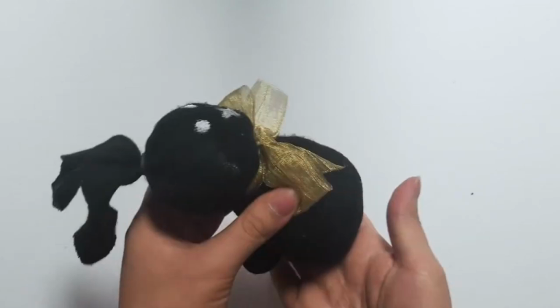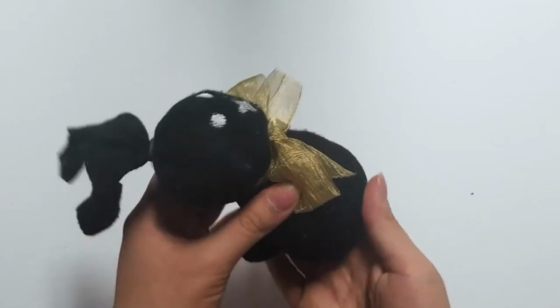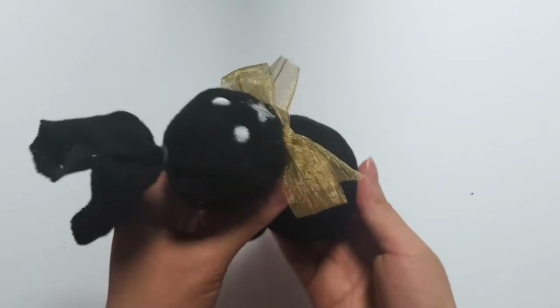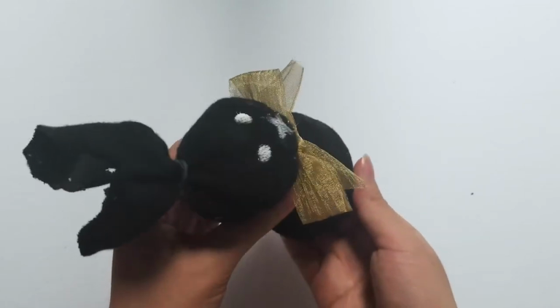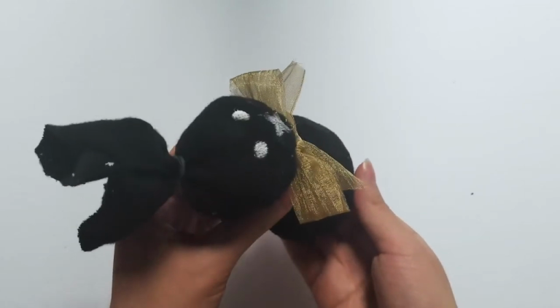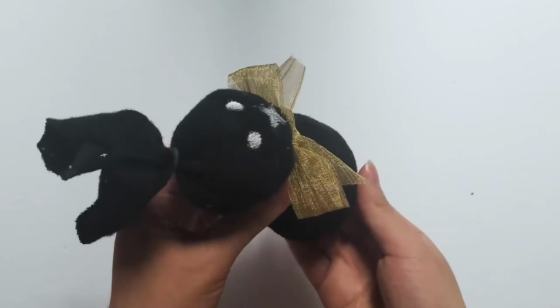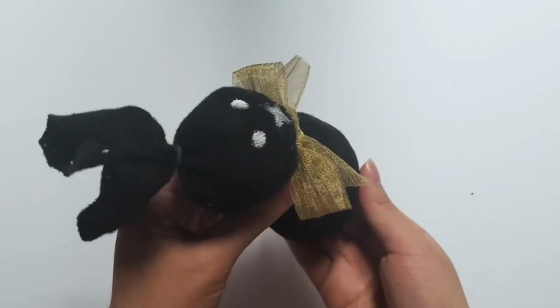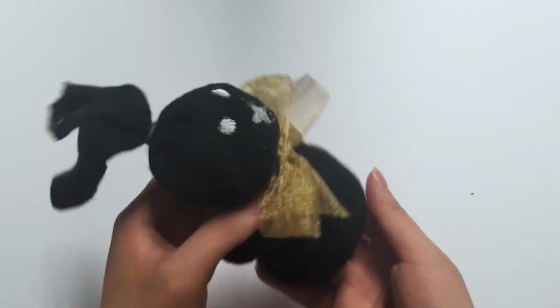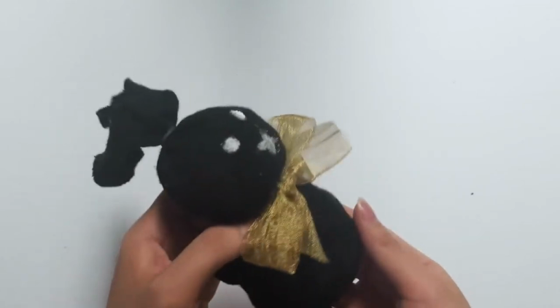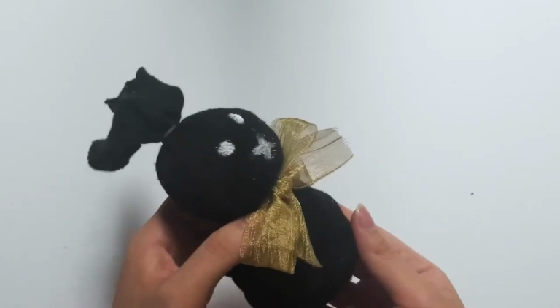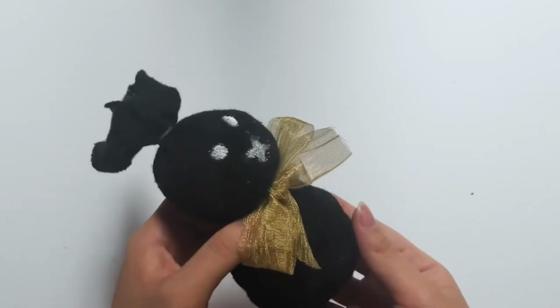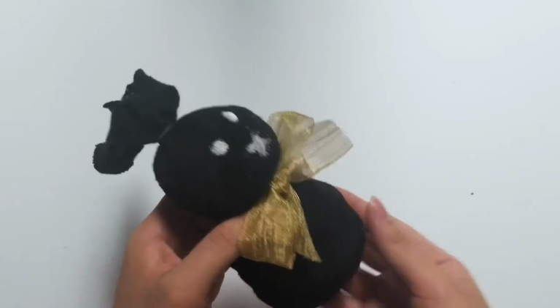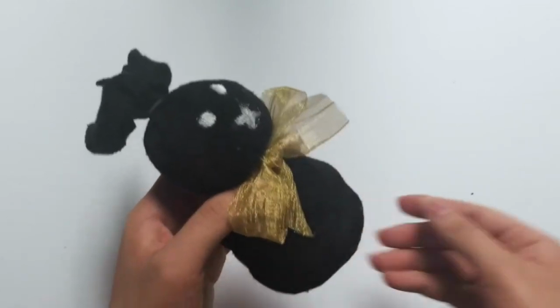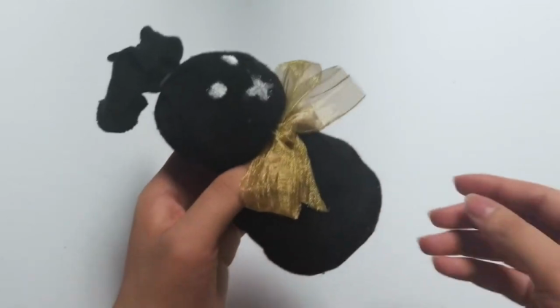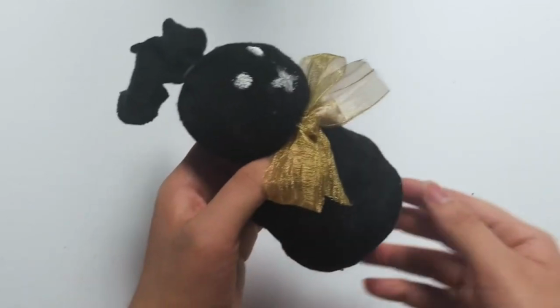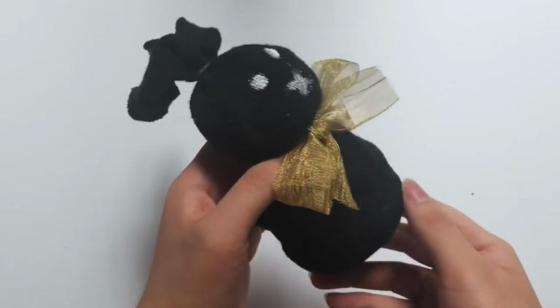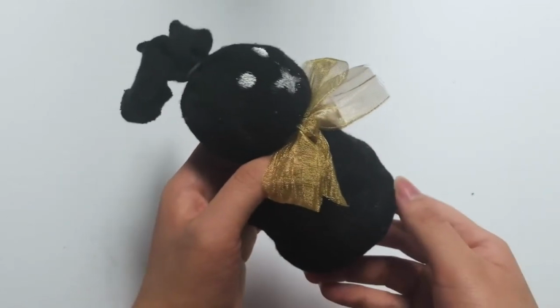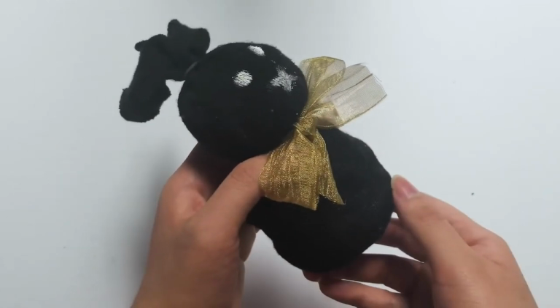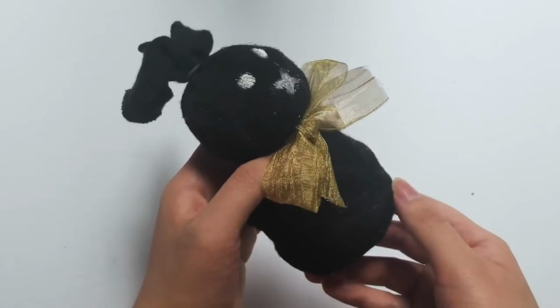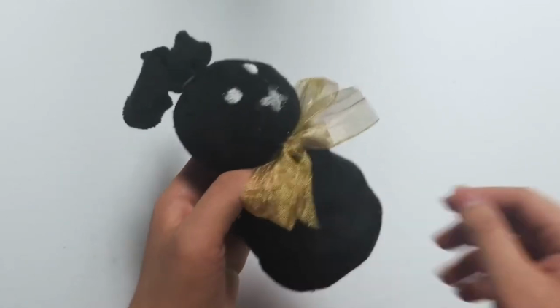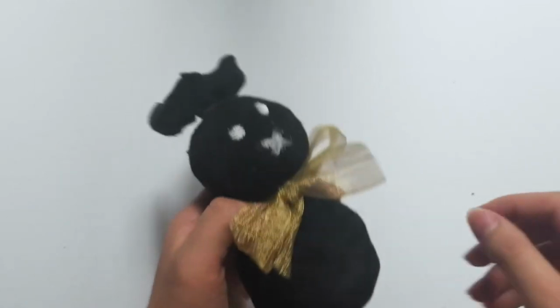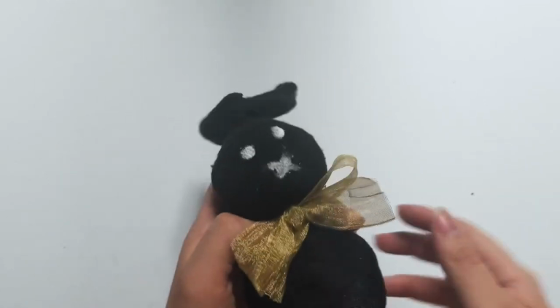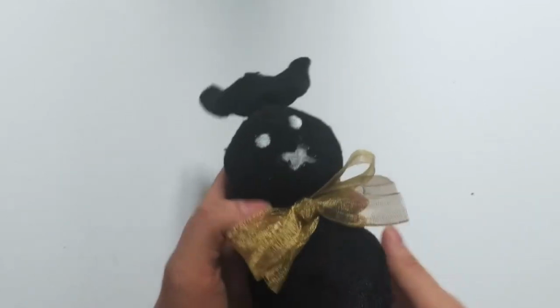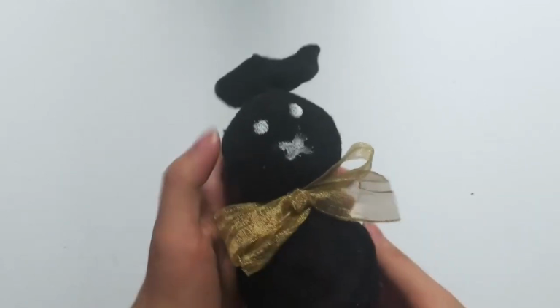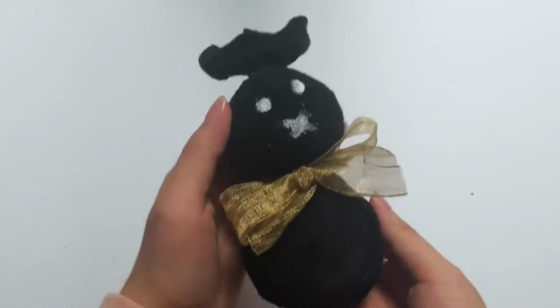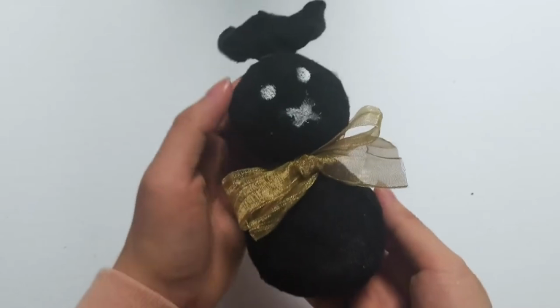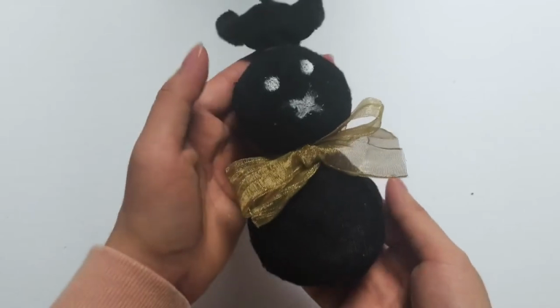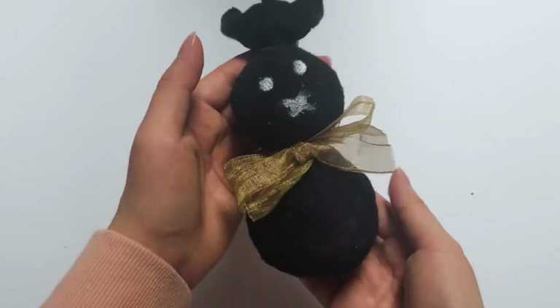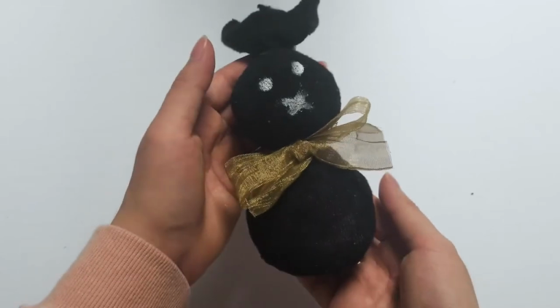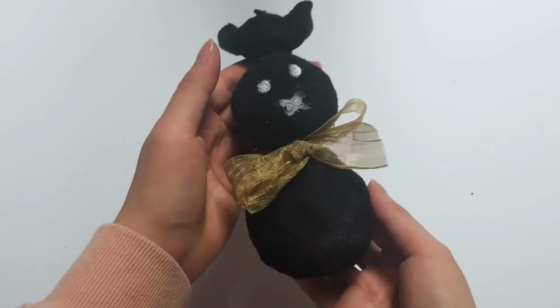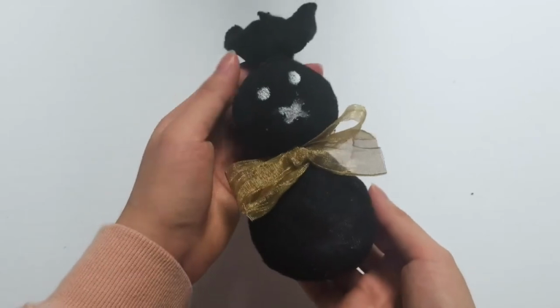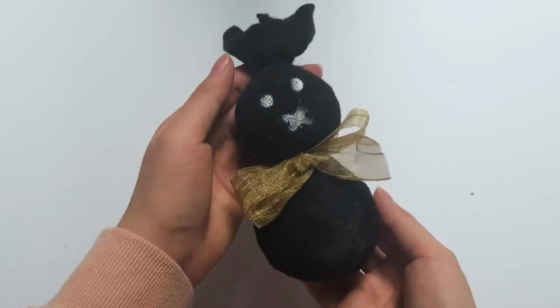Now I'm going to be showing you the sock bunnies that my fellow members at Creative Family have also made.